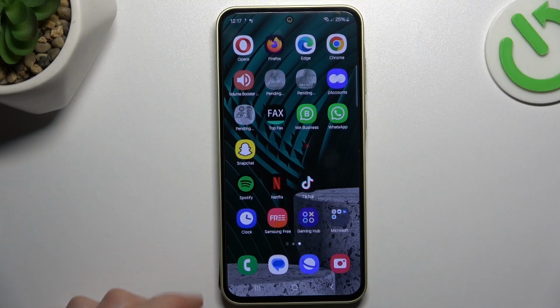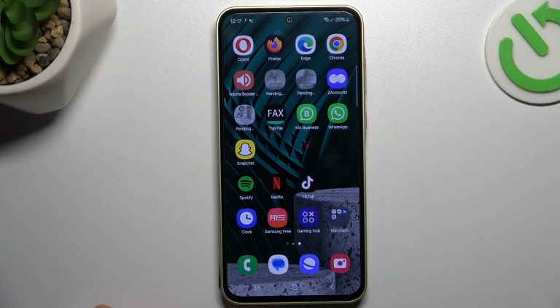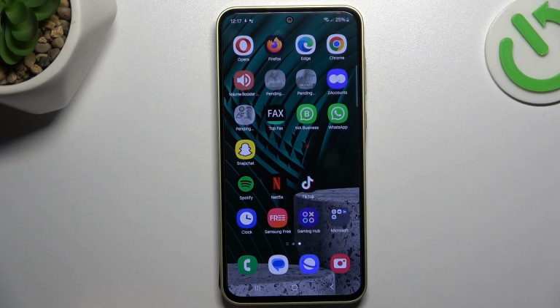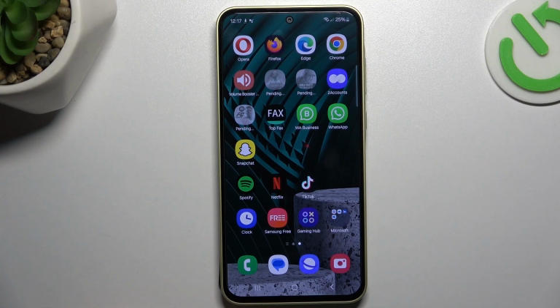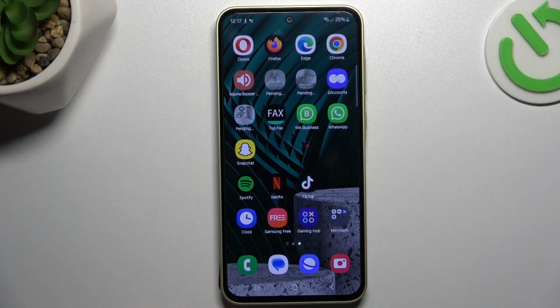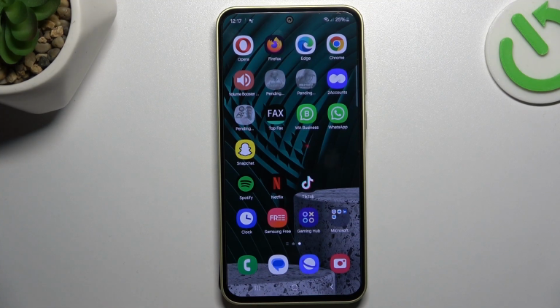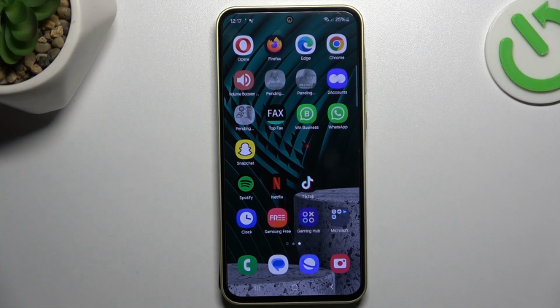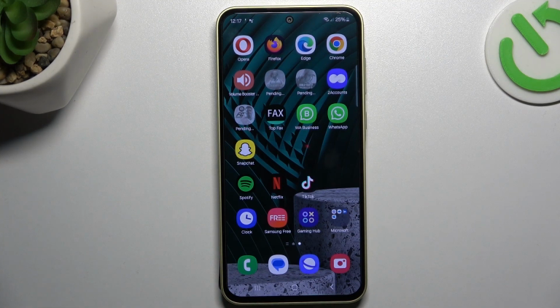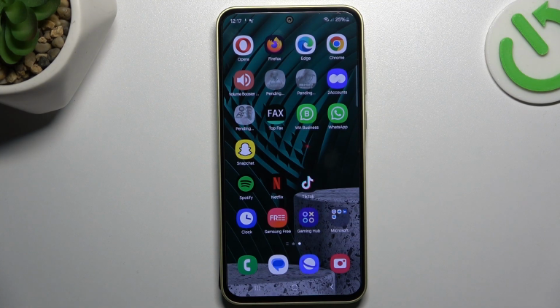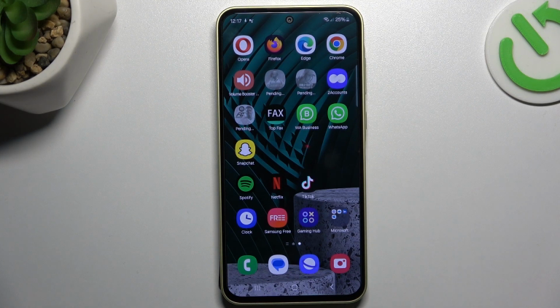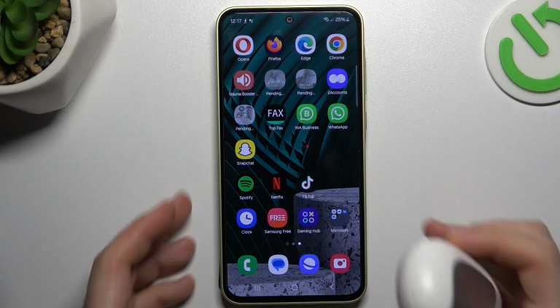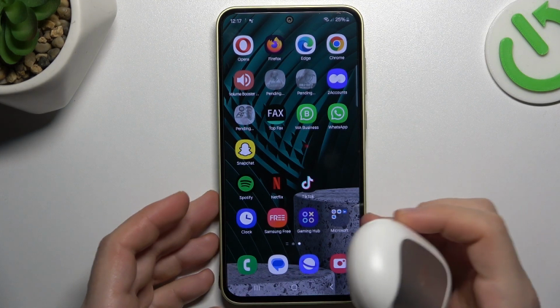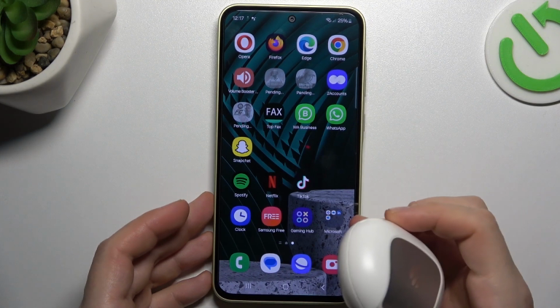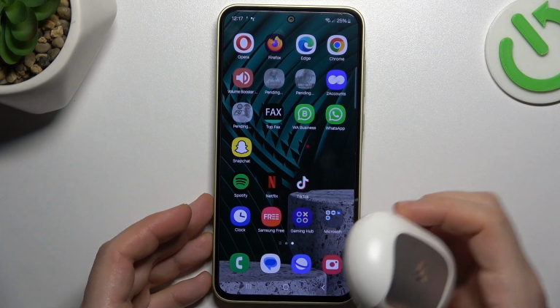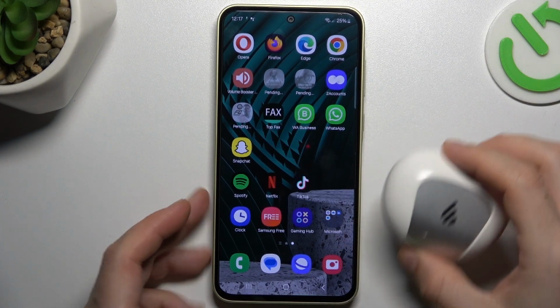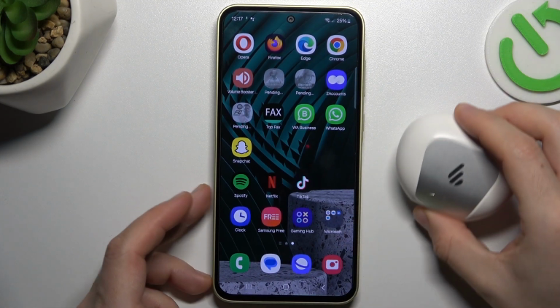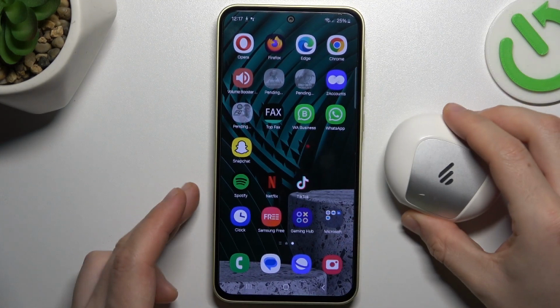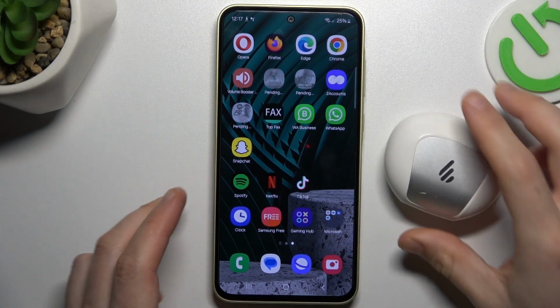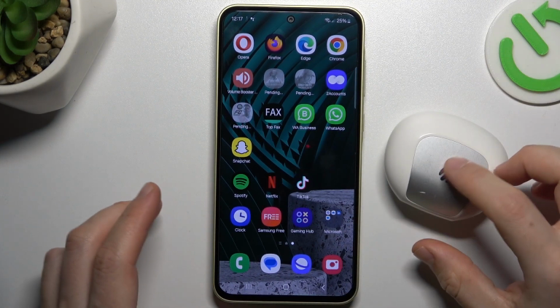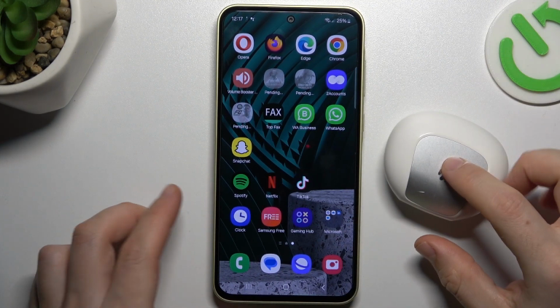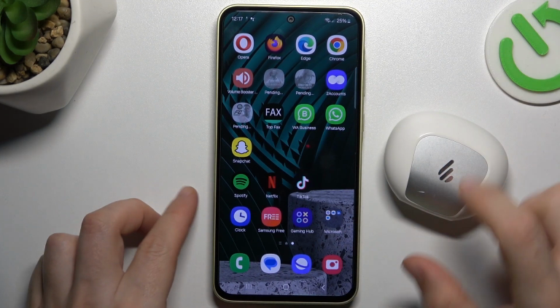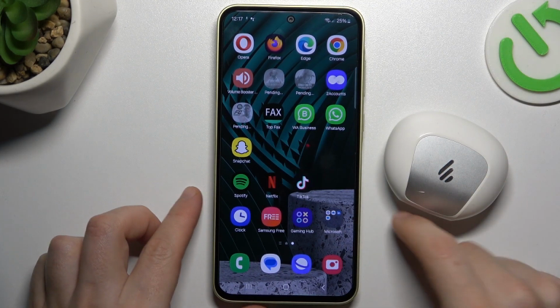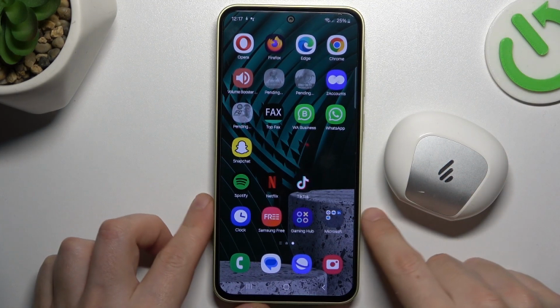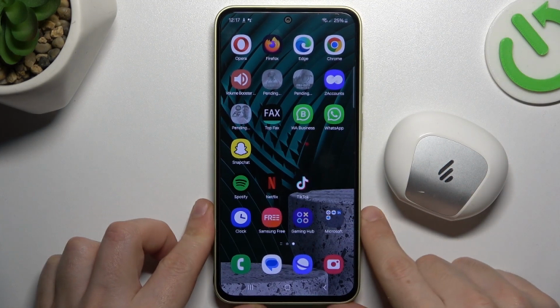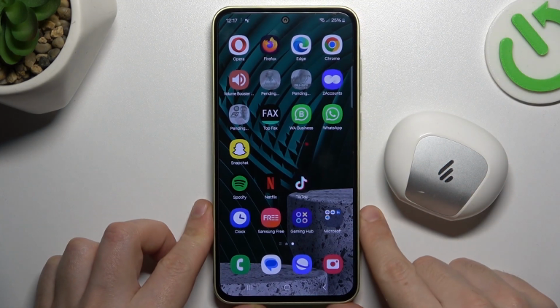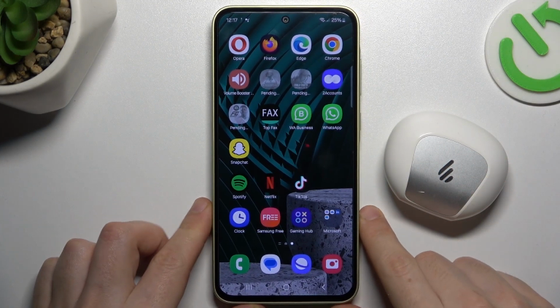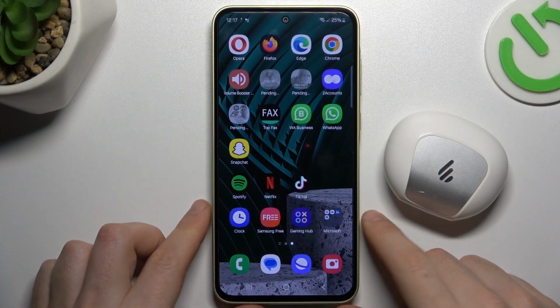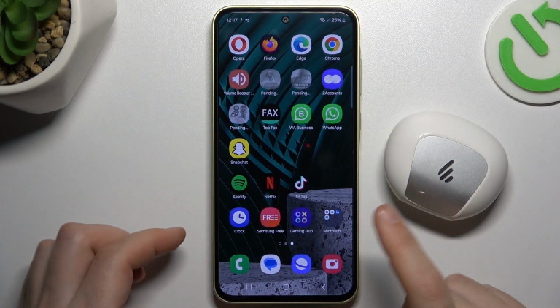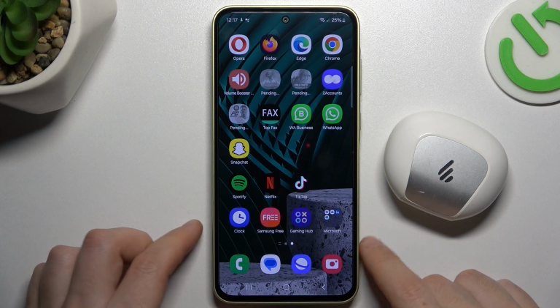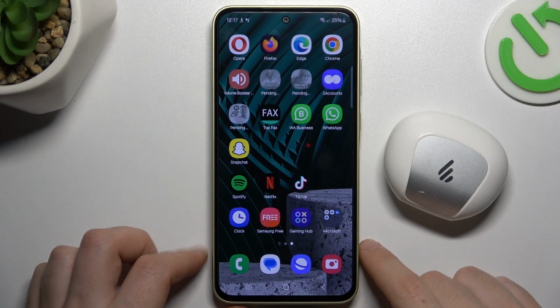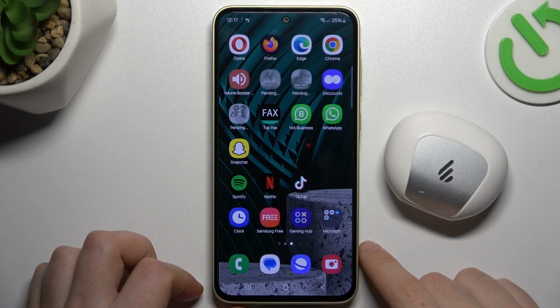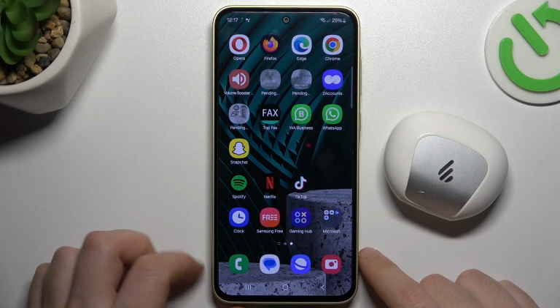Hello guys, today I'm going to show you a few tips to follow if you cannot find your Bluetooth accessory on Samsung Galaxy A35.